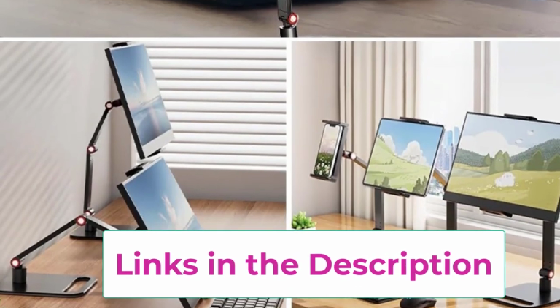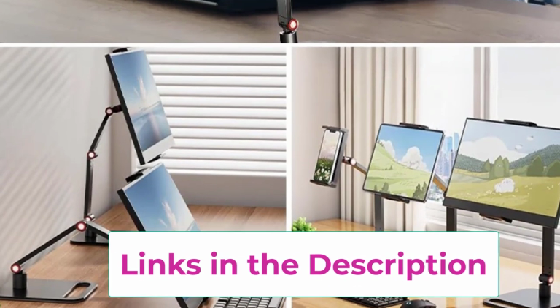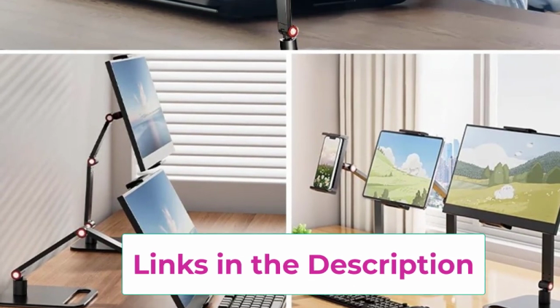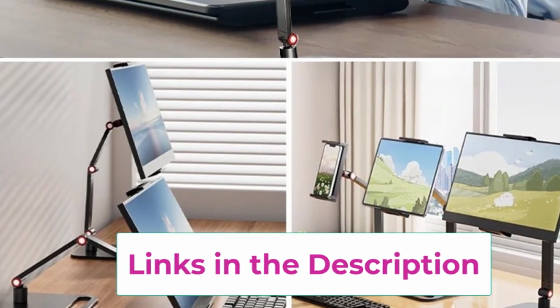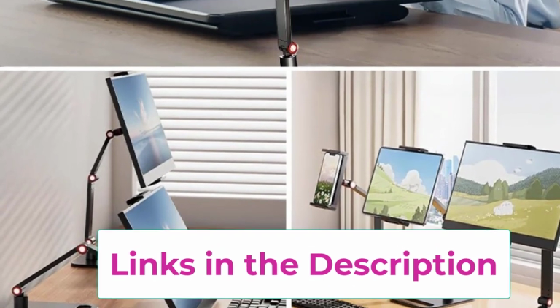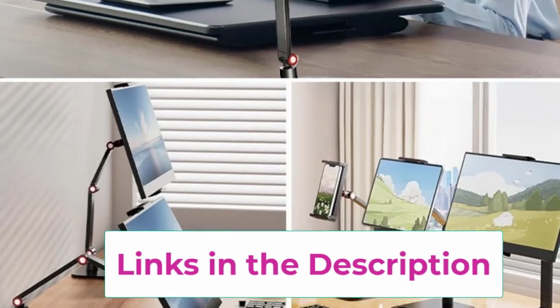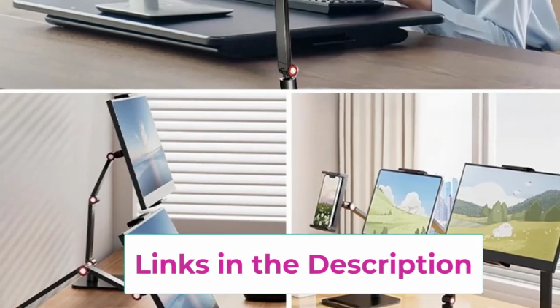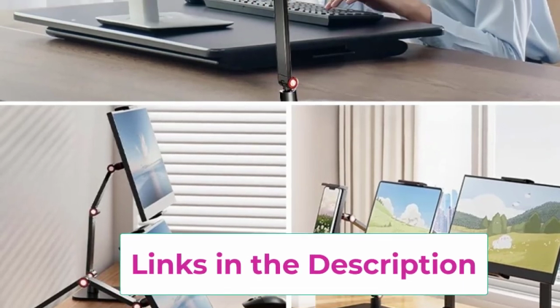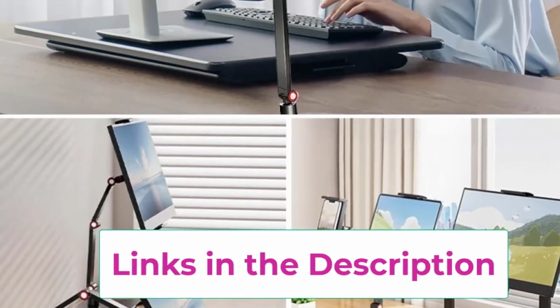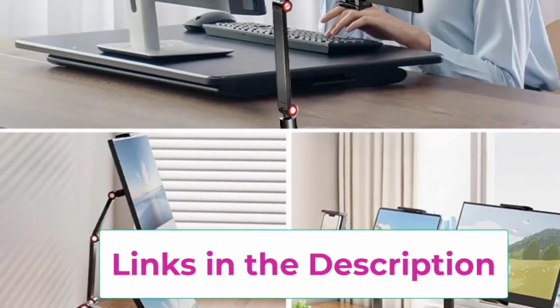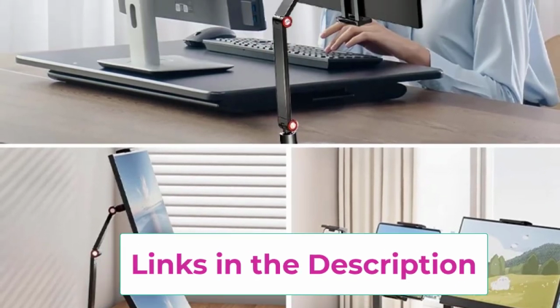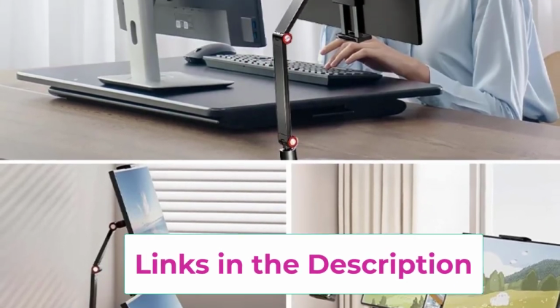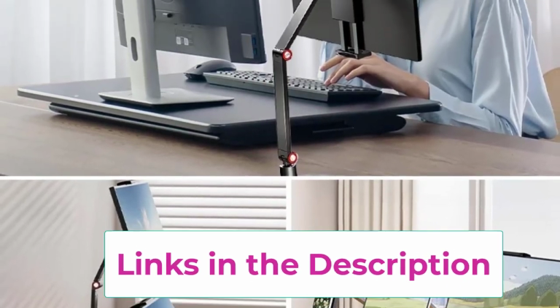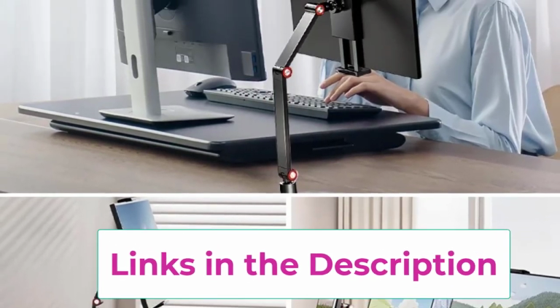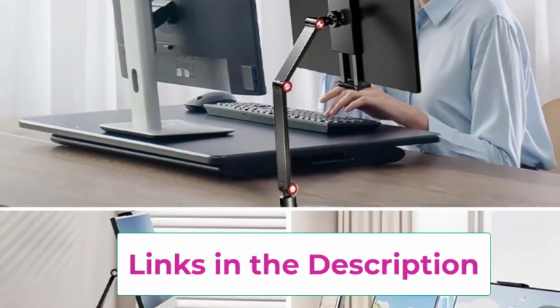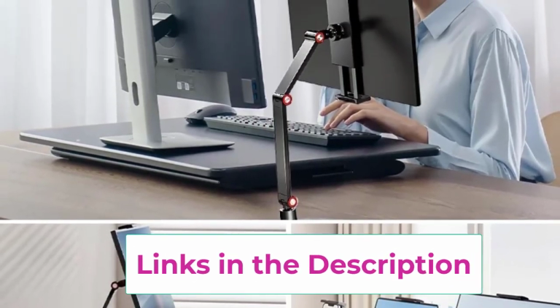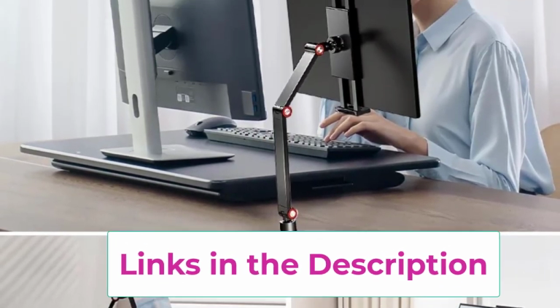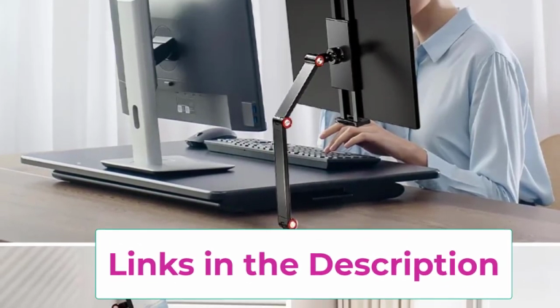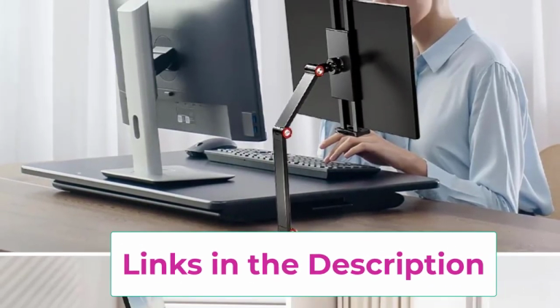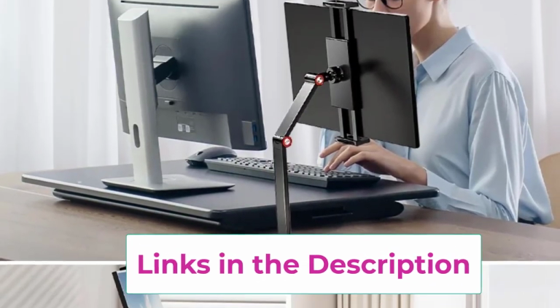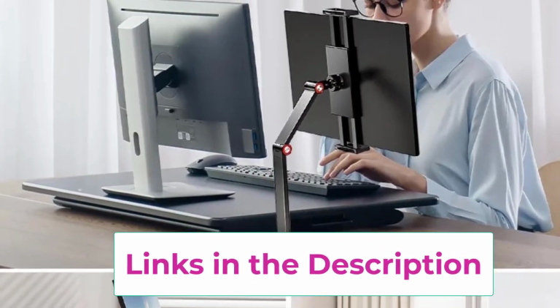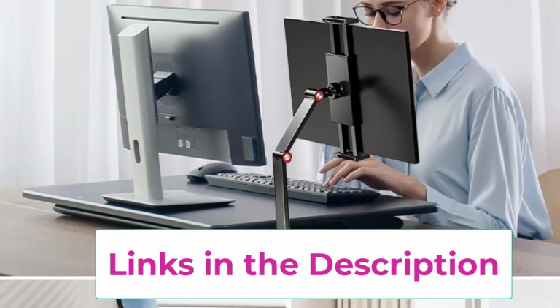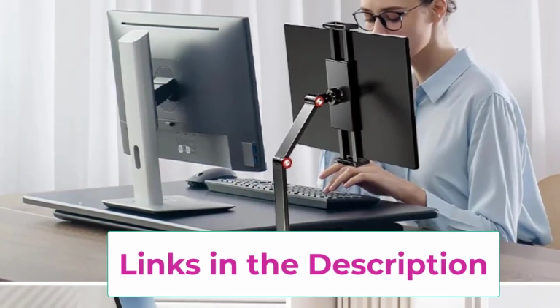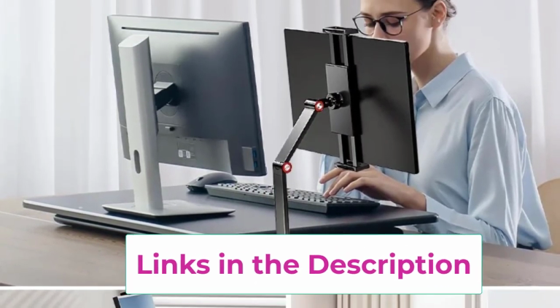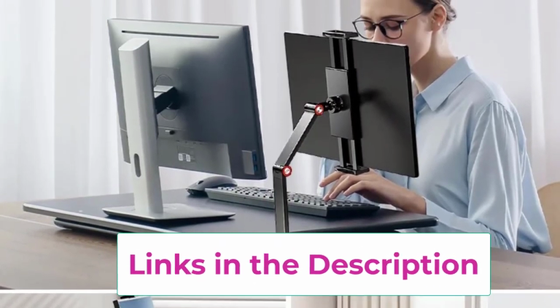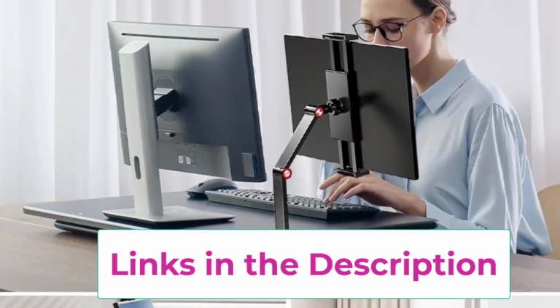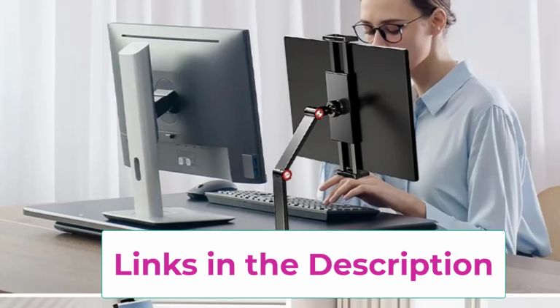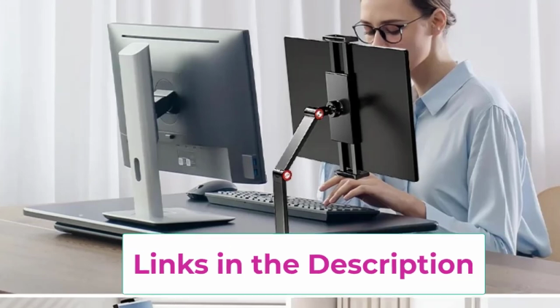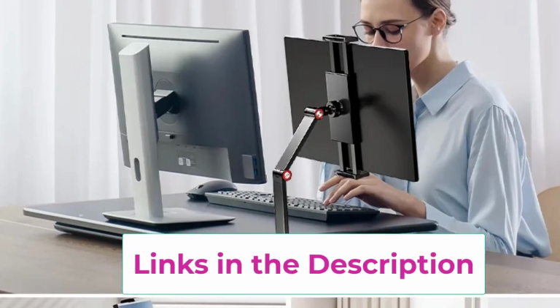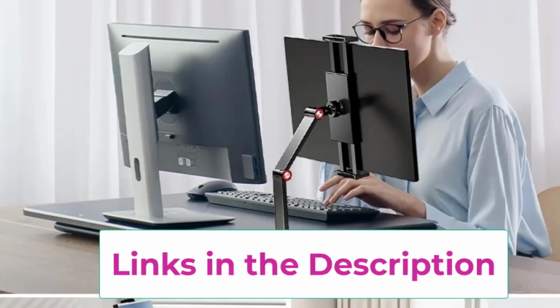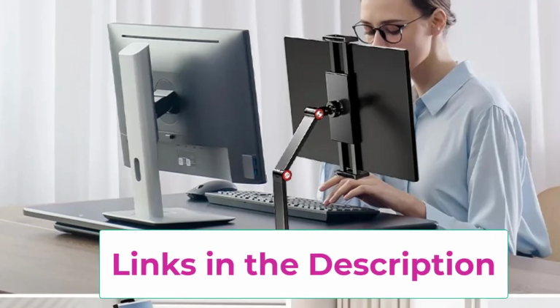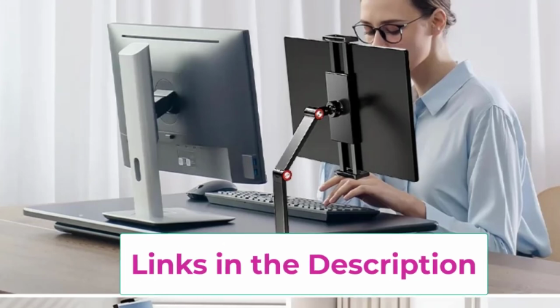Its sleek, modern design fits seamlessly into any setup, providing a clutter-free, ergonomic solution for your tablet or monitor needs.